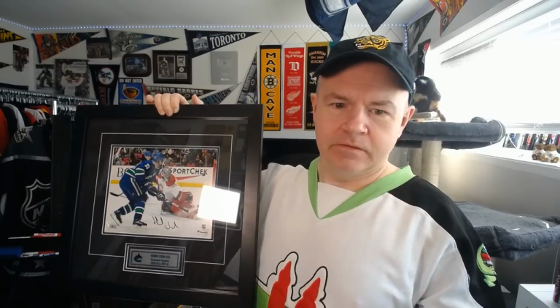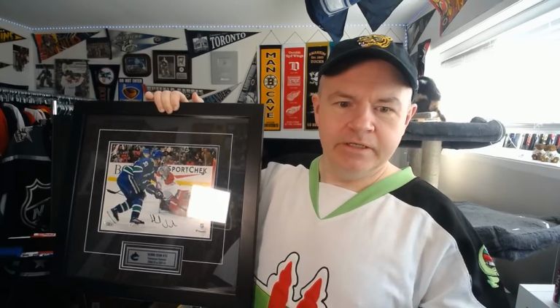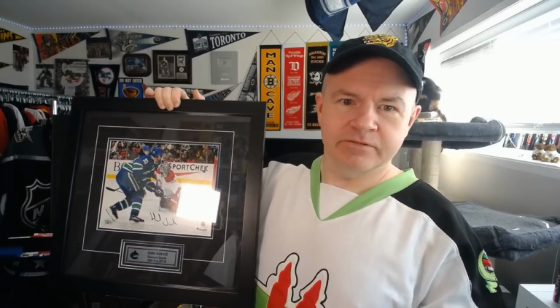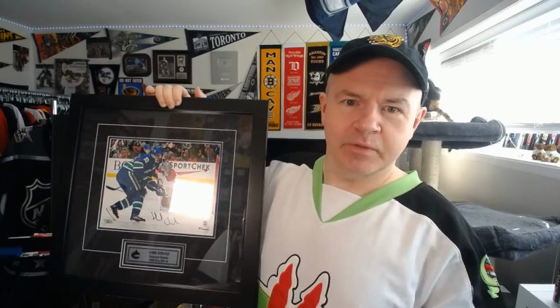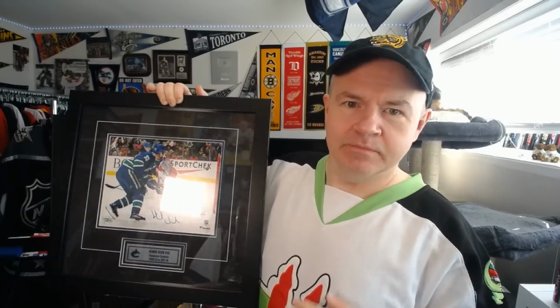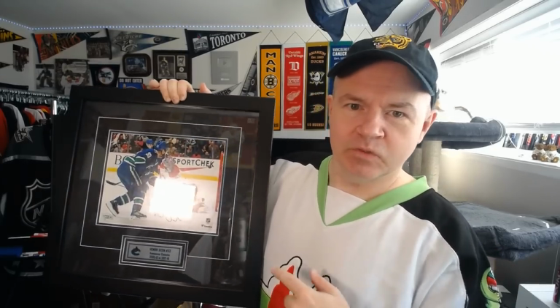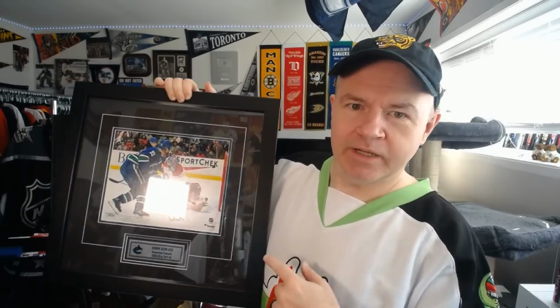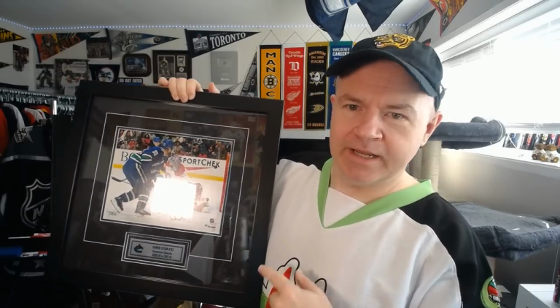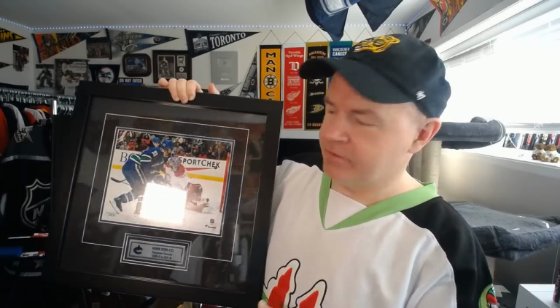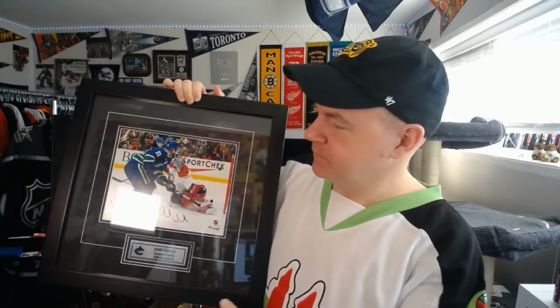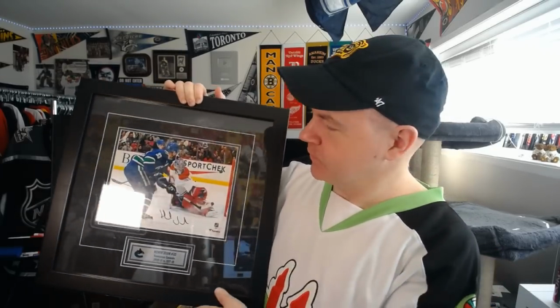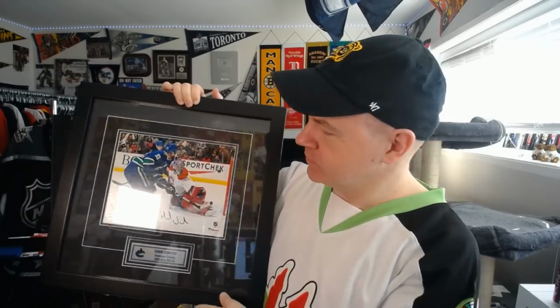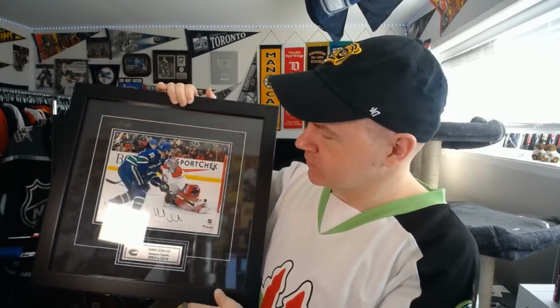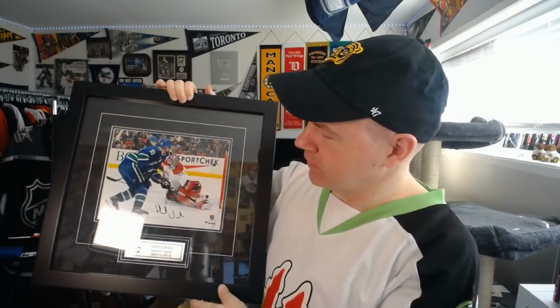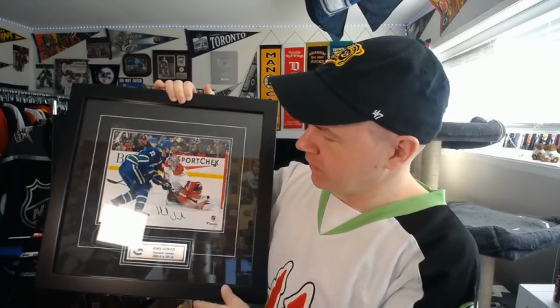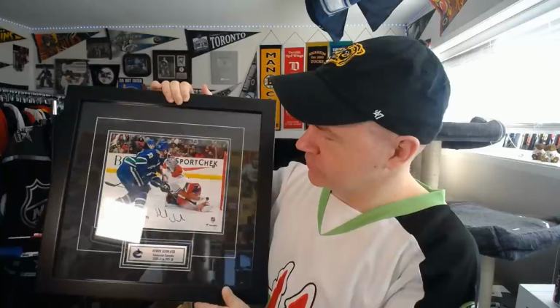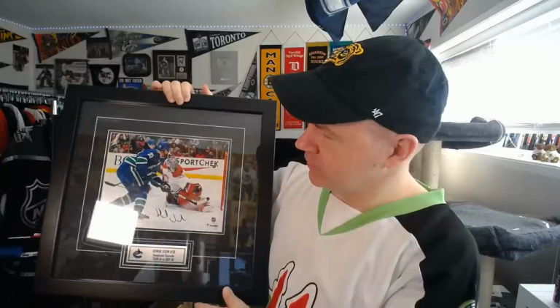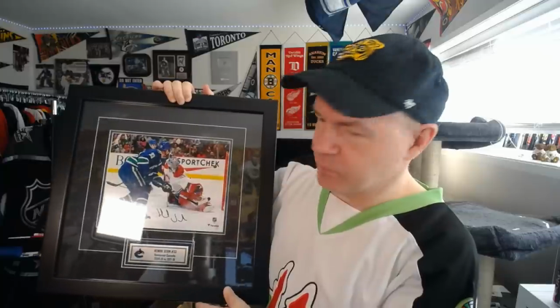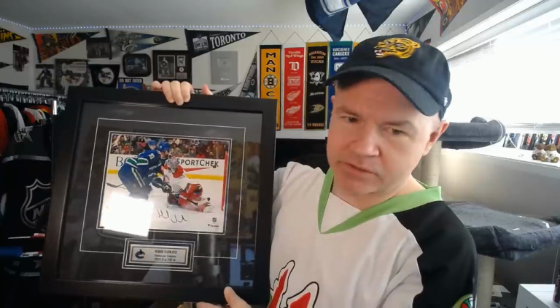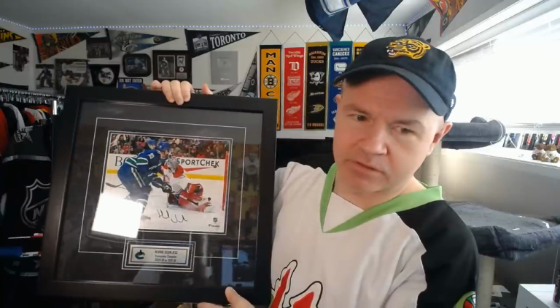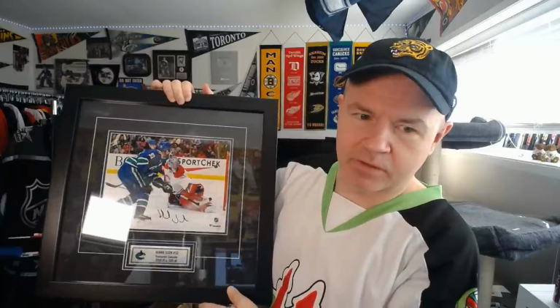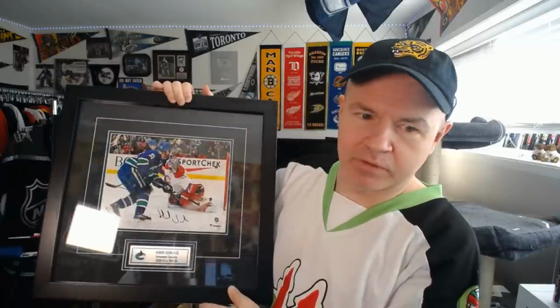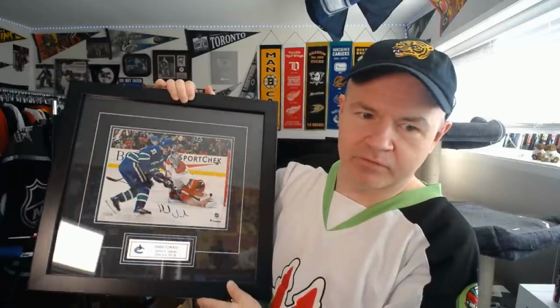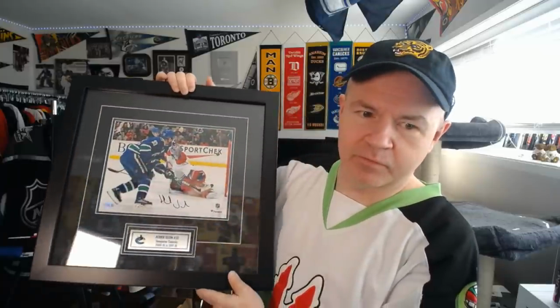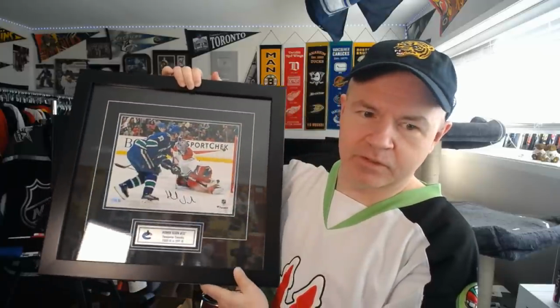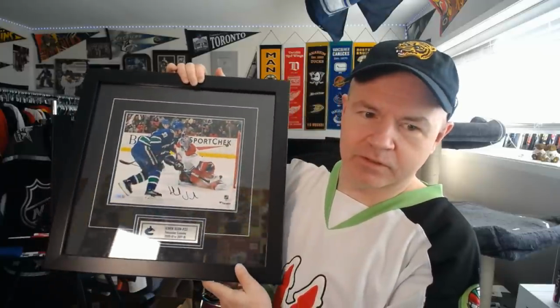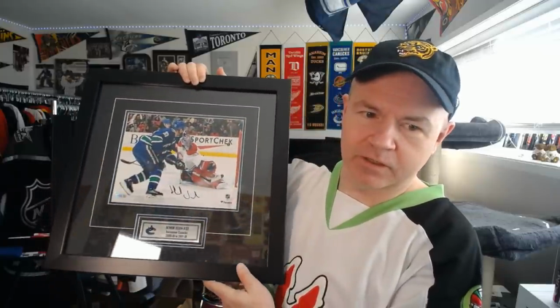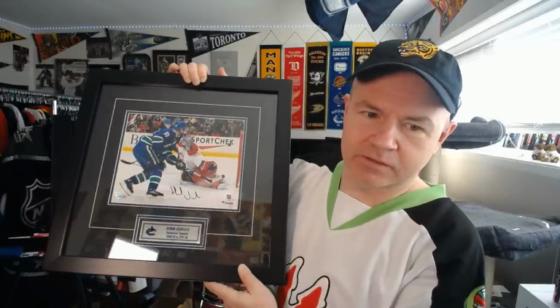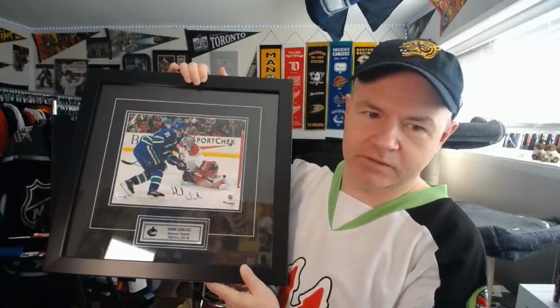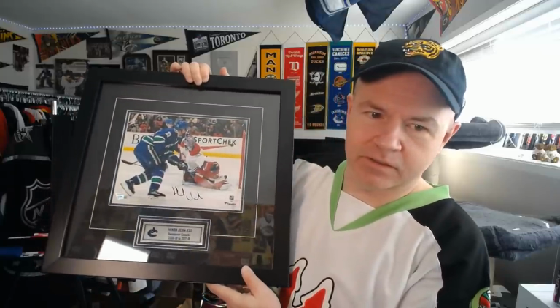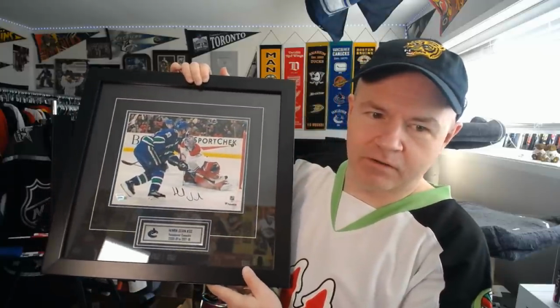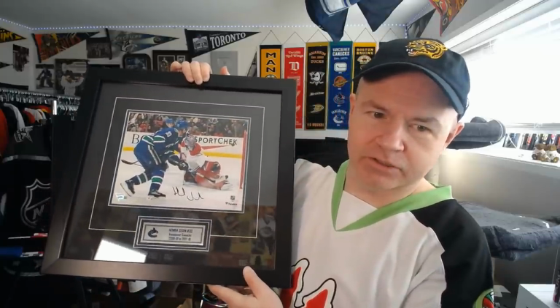Greetings everybody. So what I got here — this is a Henrik Sedin picture that I bid on from the Canucks auction.